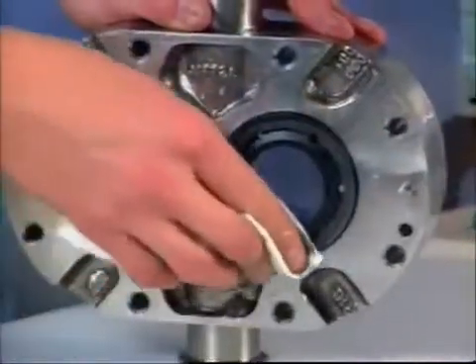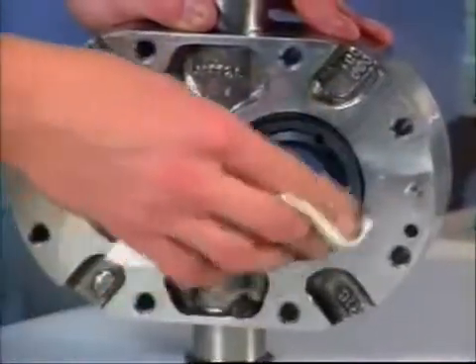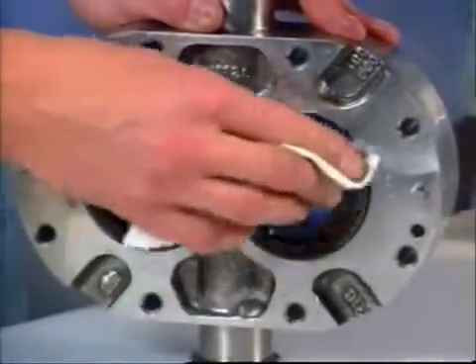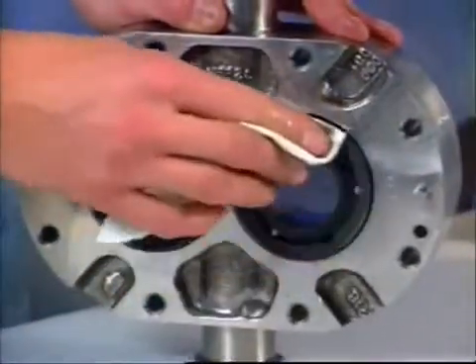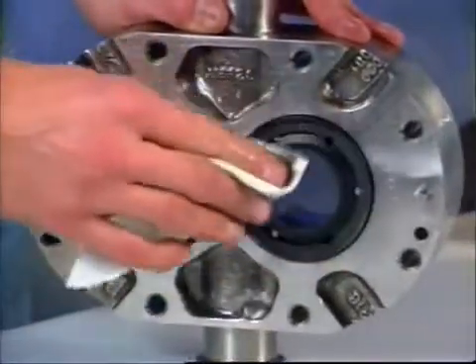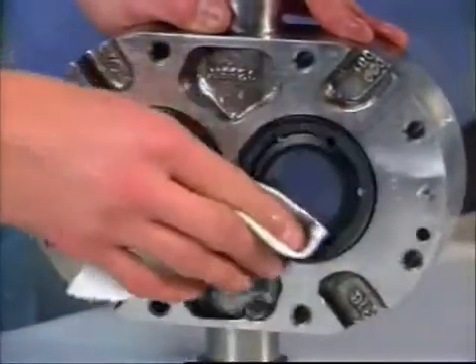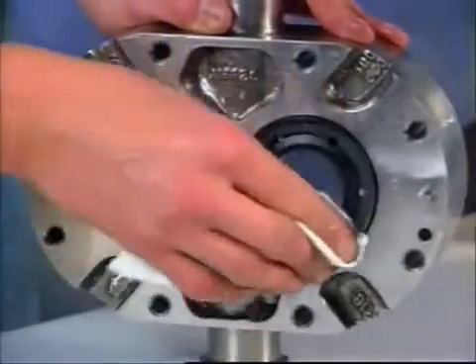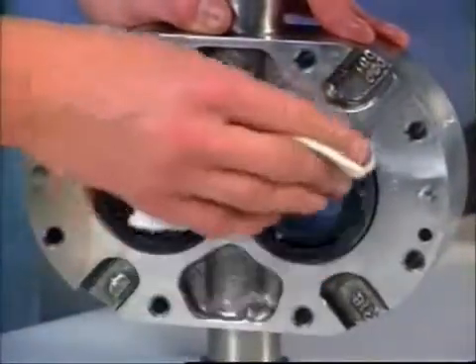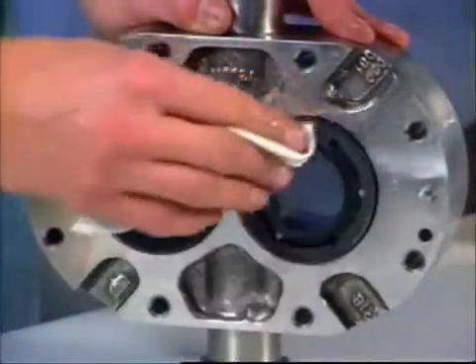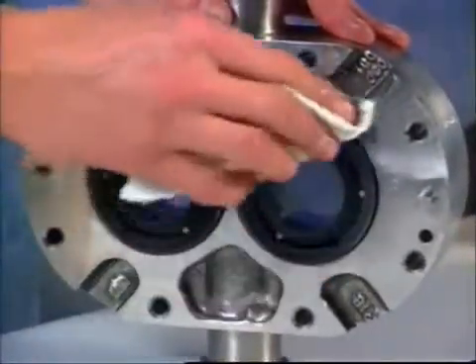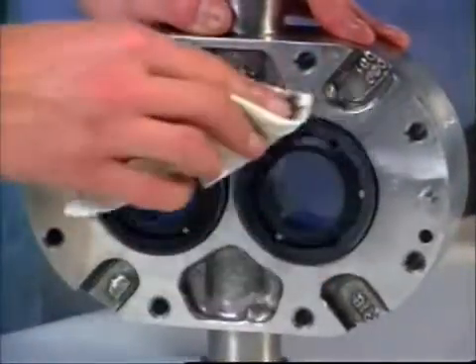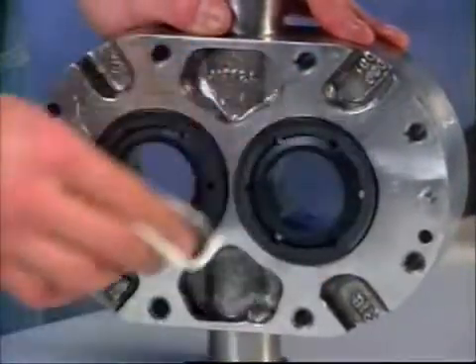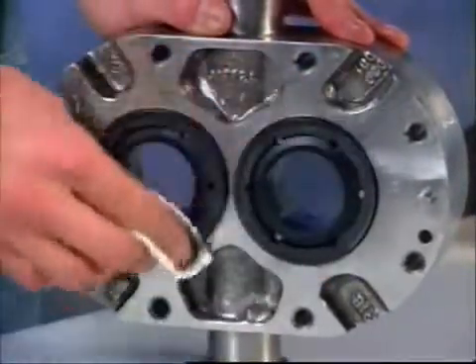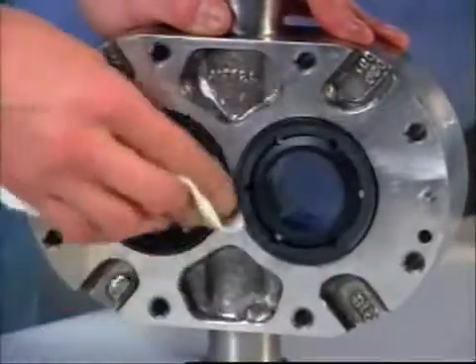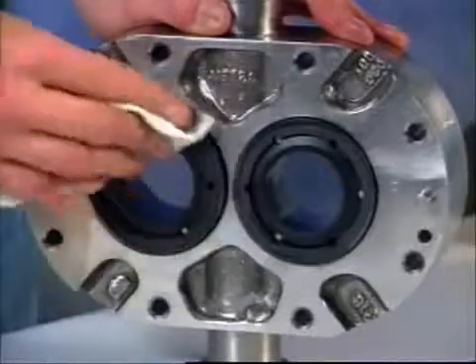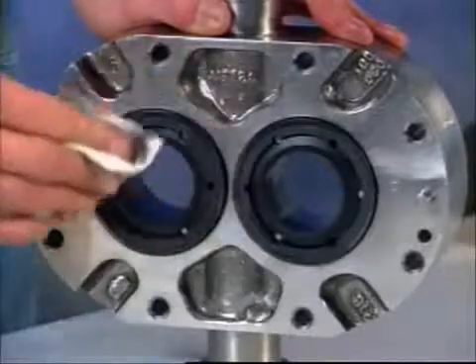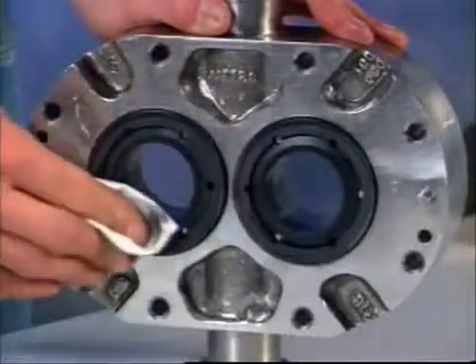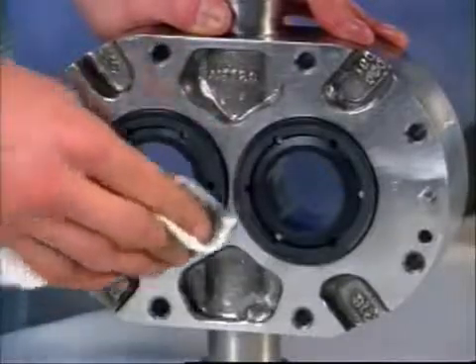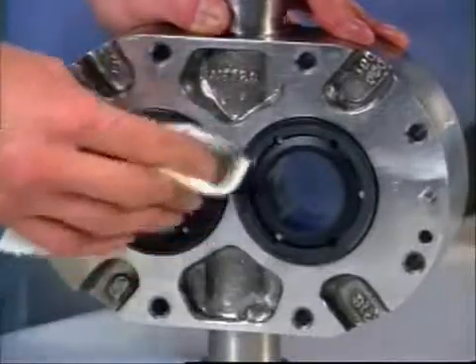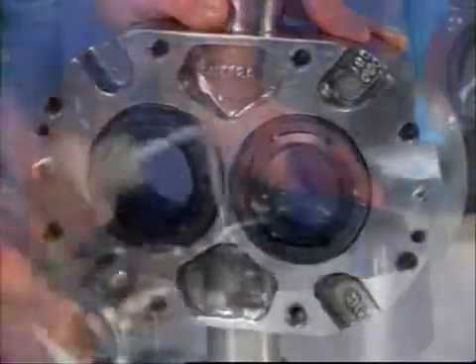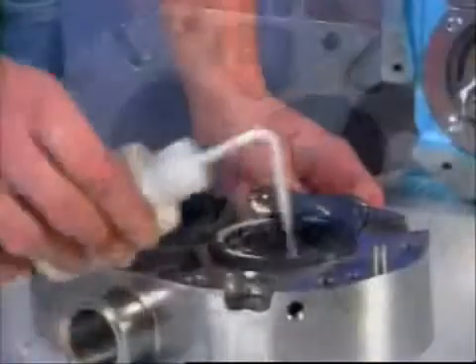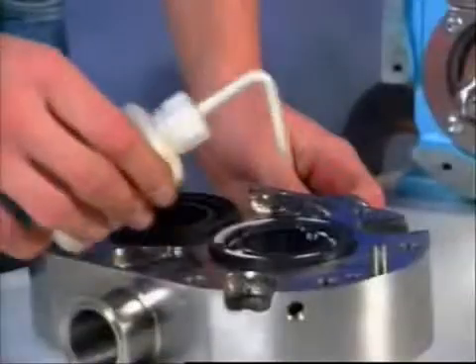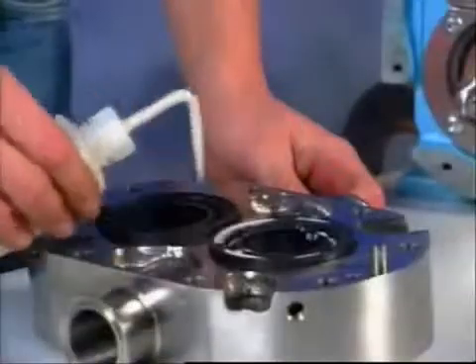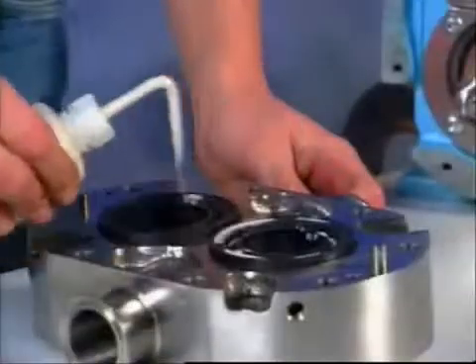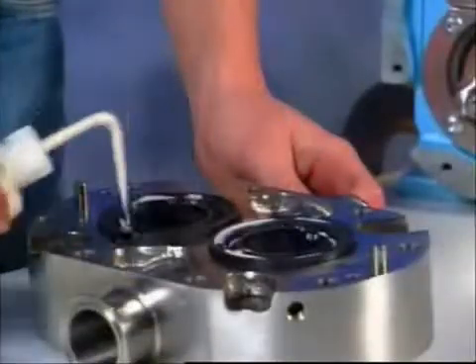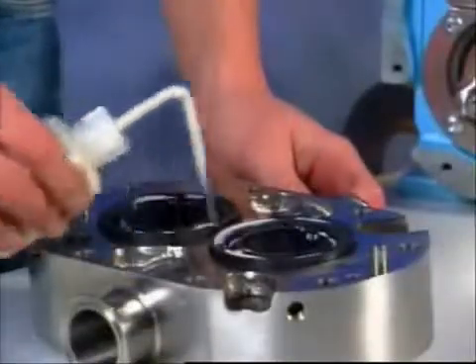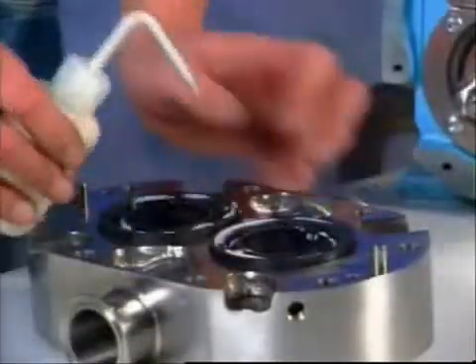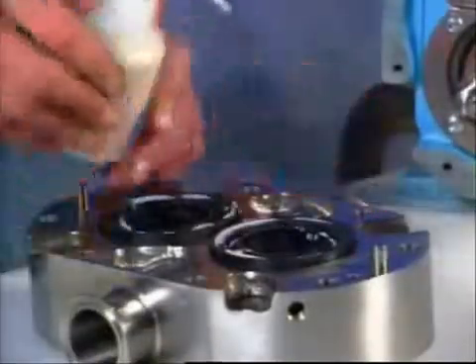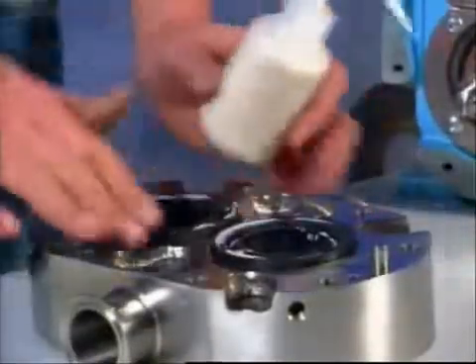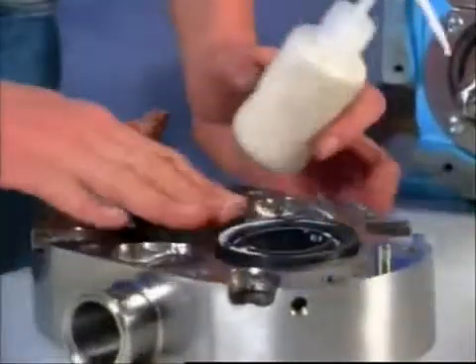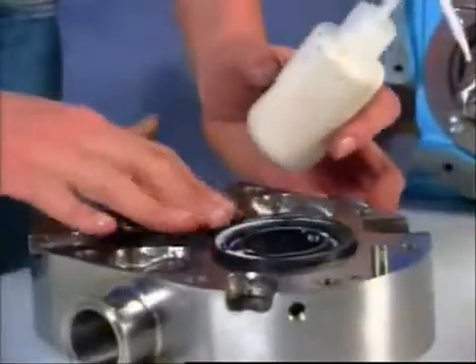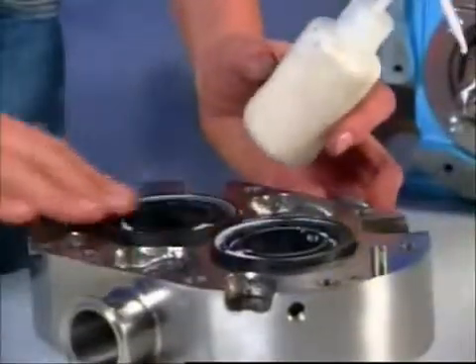It's very important that all seal faces remain free of any dirt or debris. Then lubricate the seal faces.